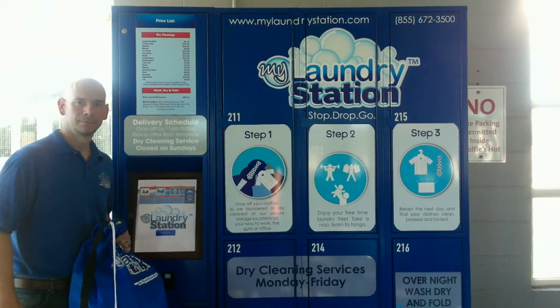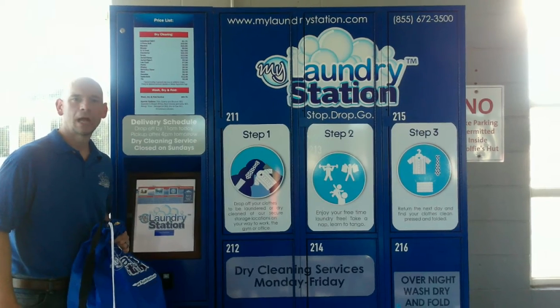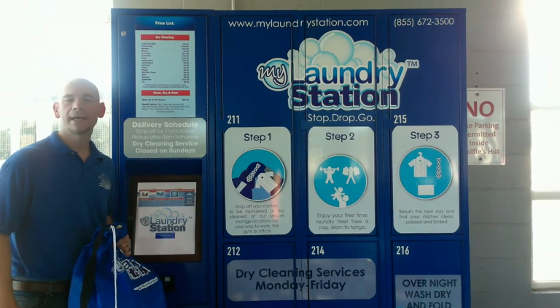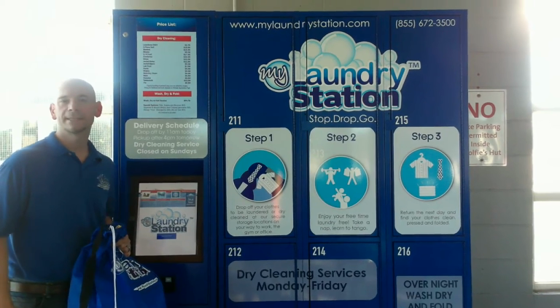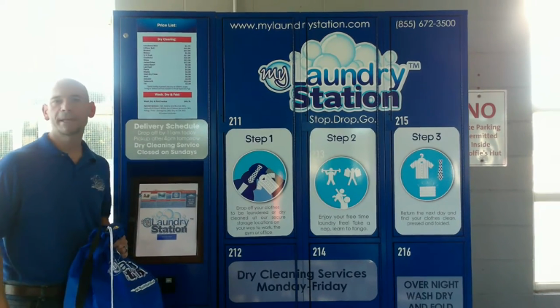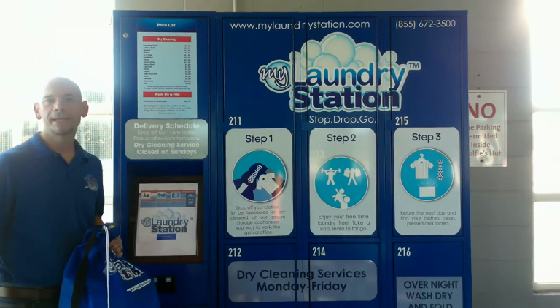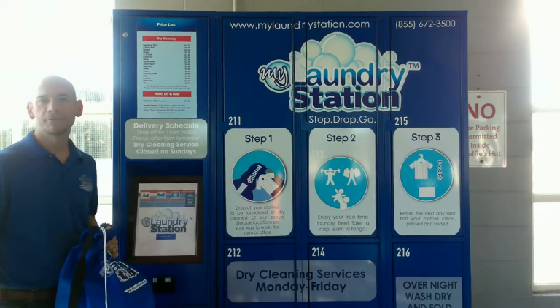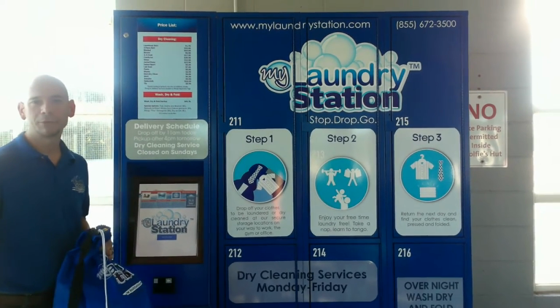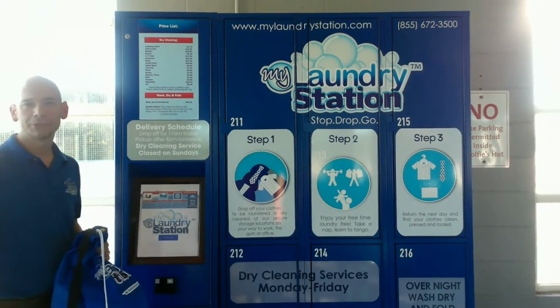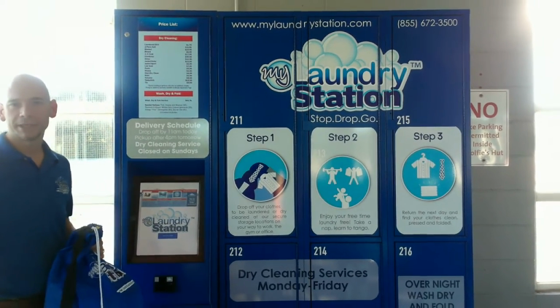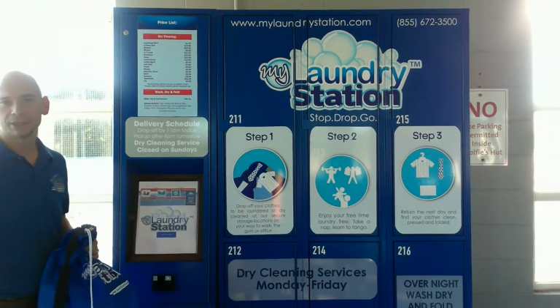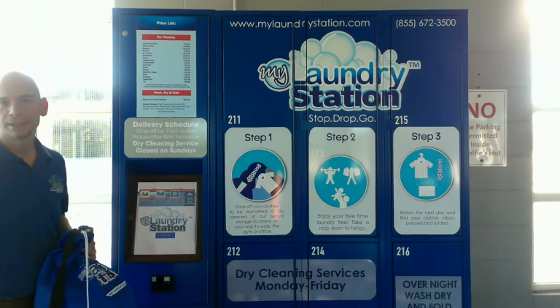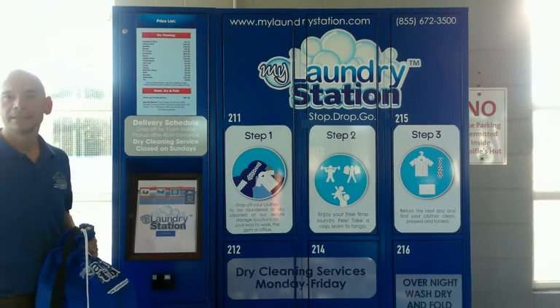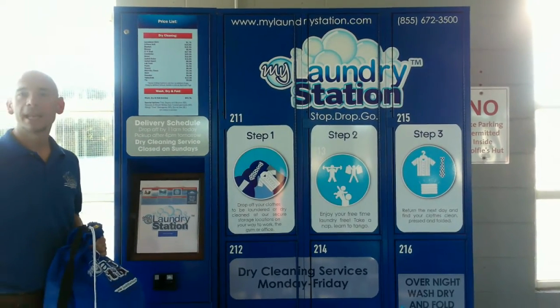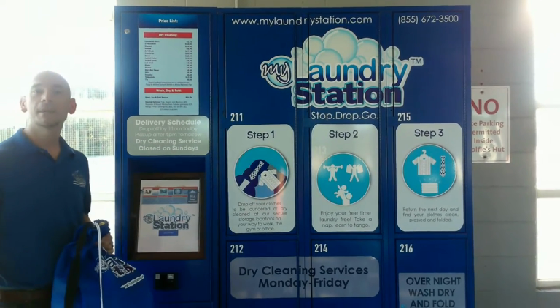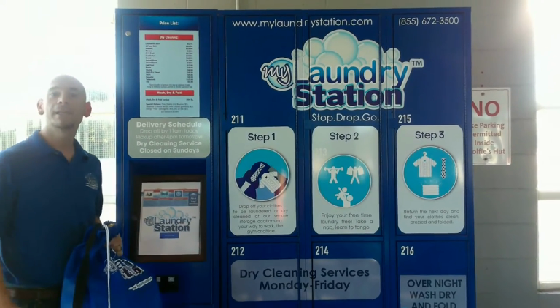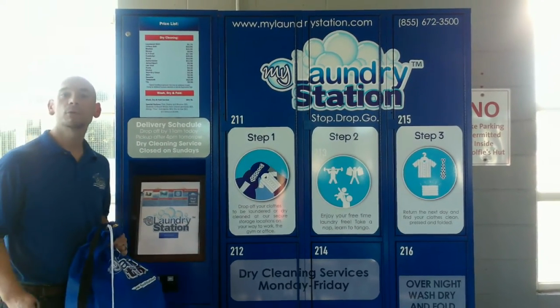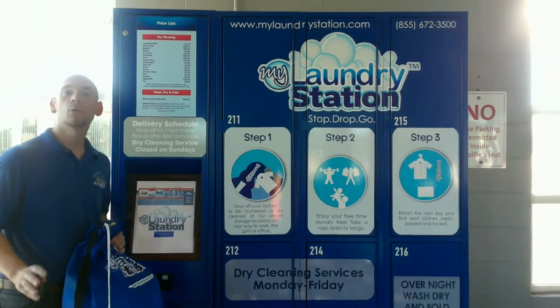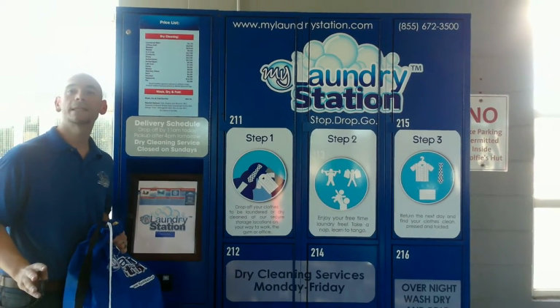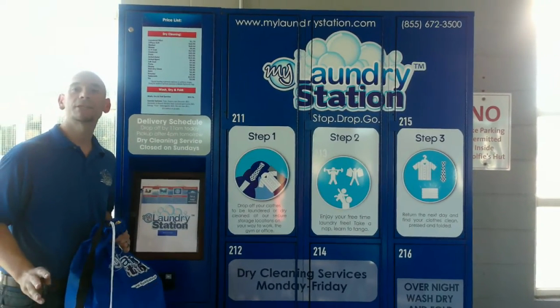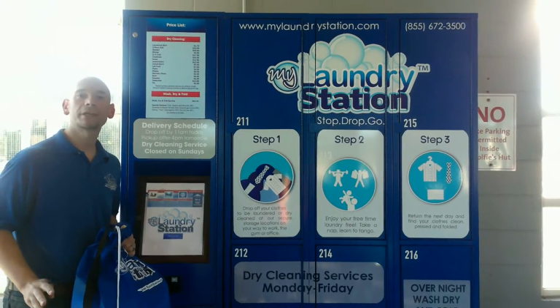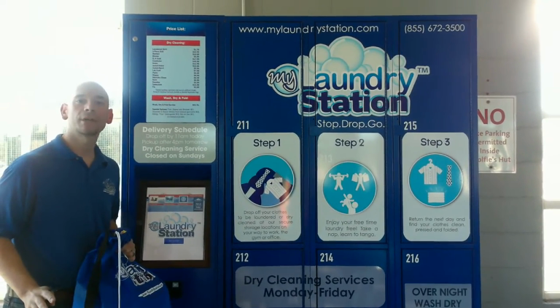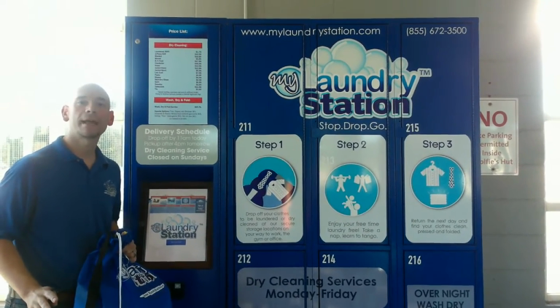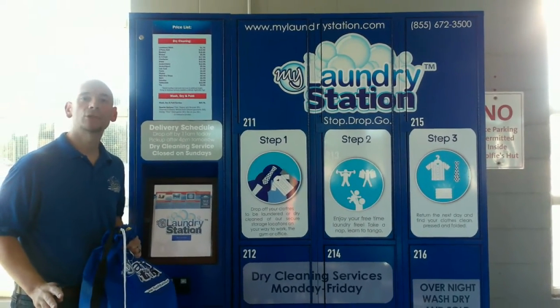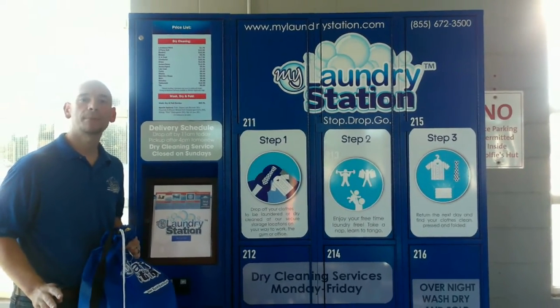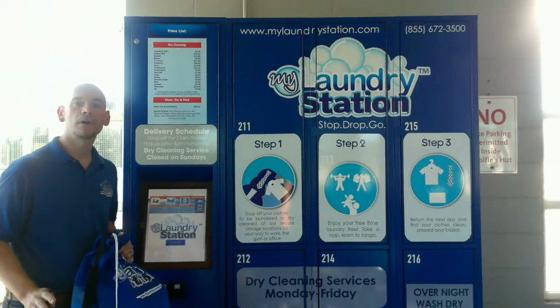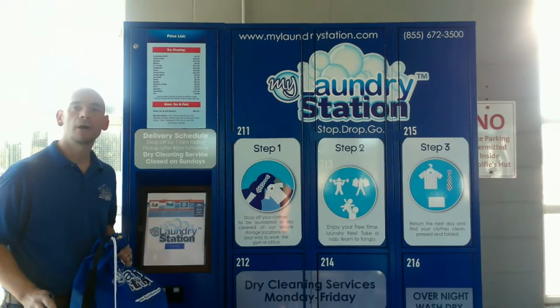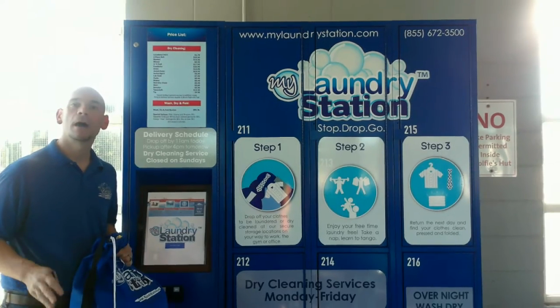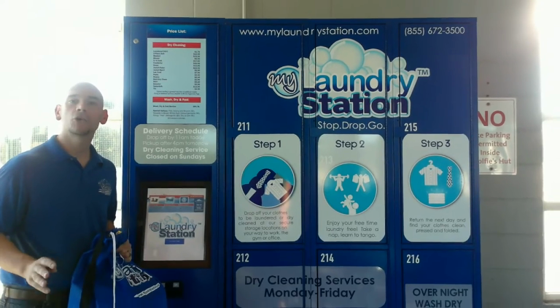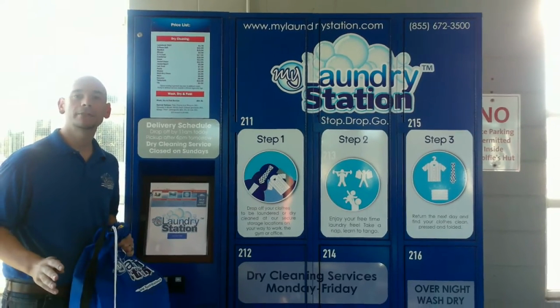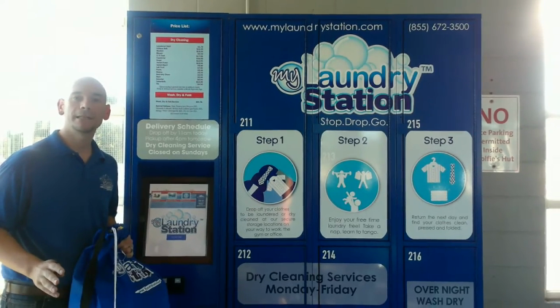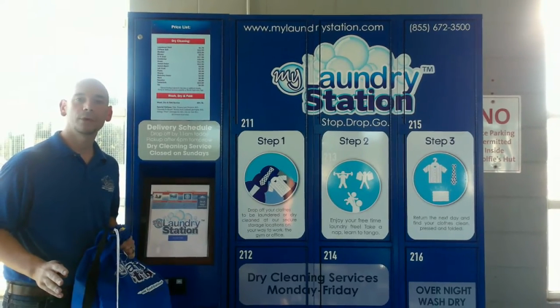Hi guys, it's Mike again from Iowa Interestation. Today I'm going to give you a quick demonstration on how to drop off a dry cleaning order.